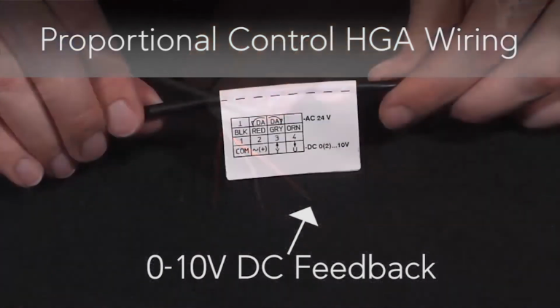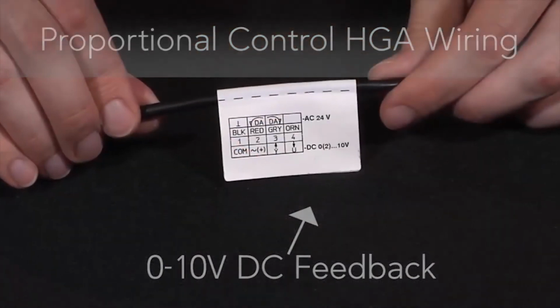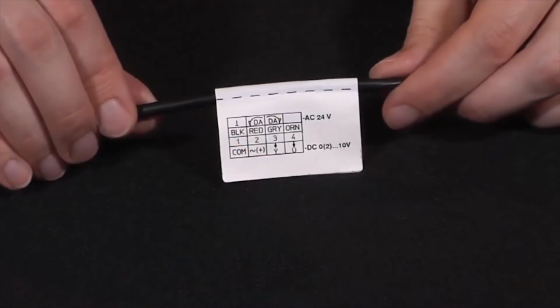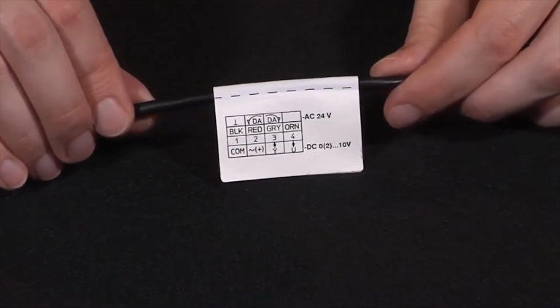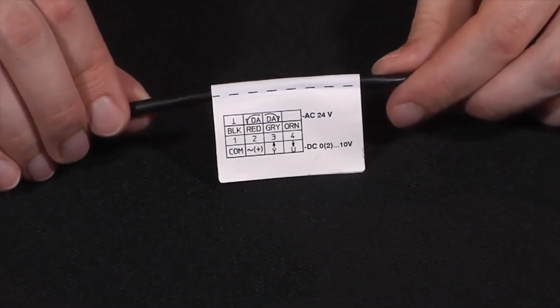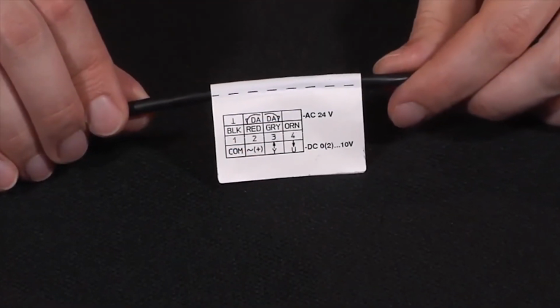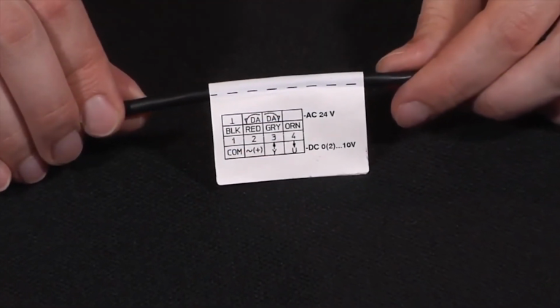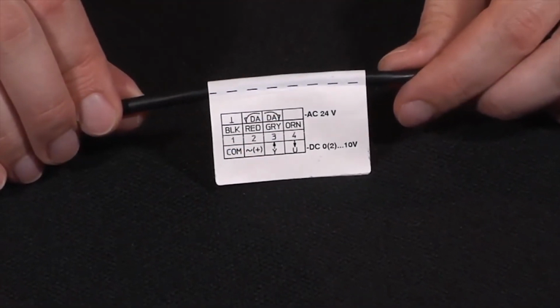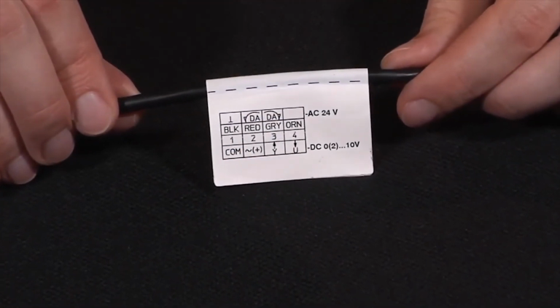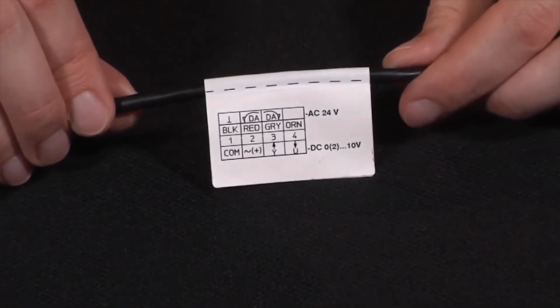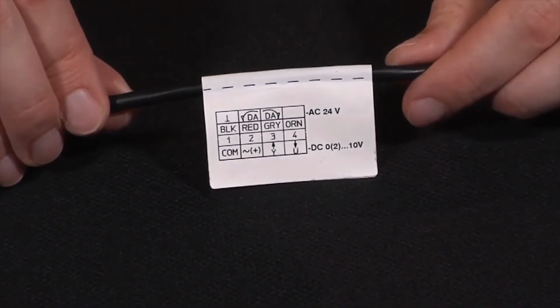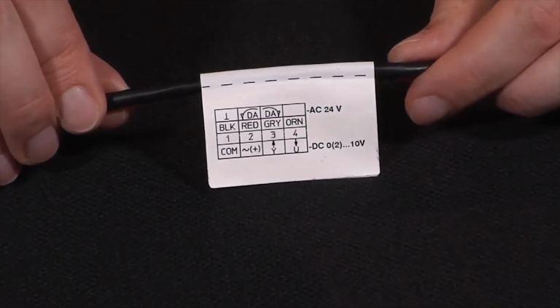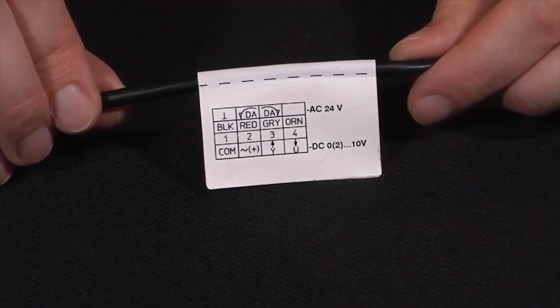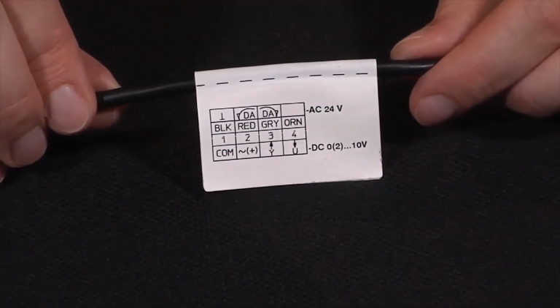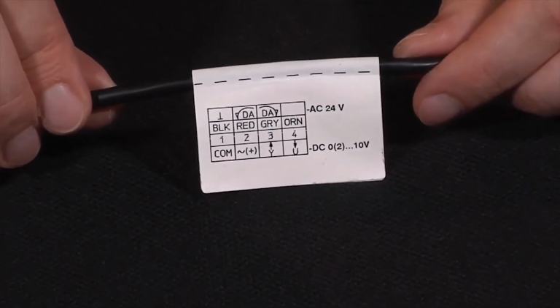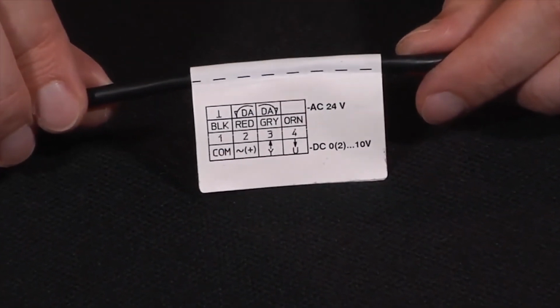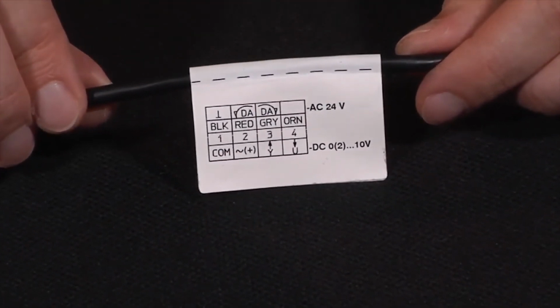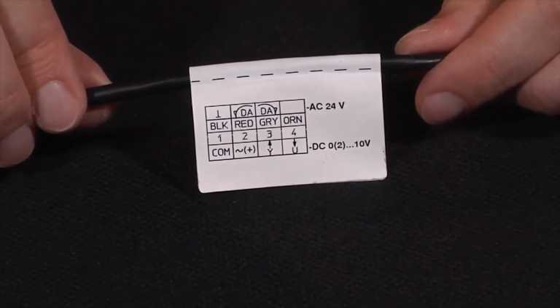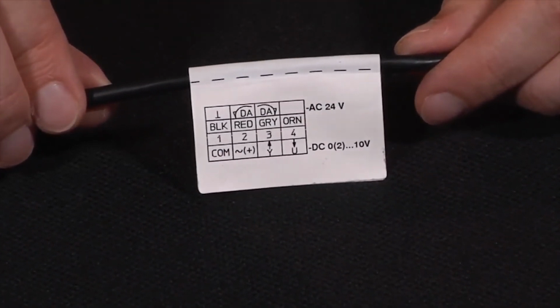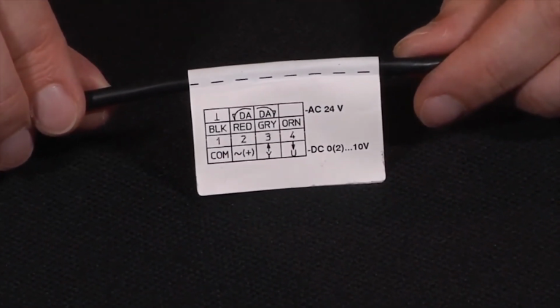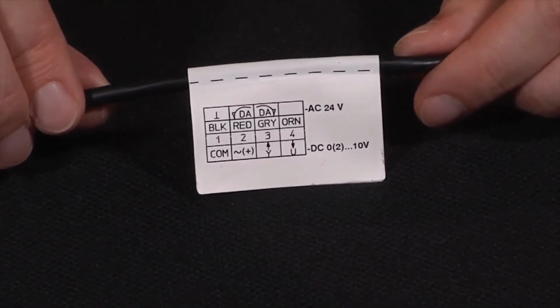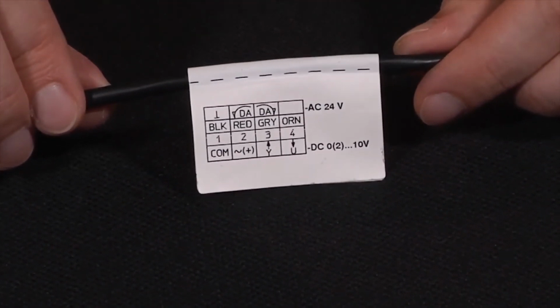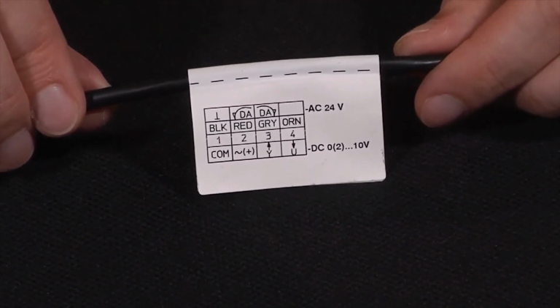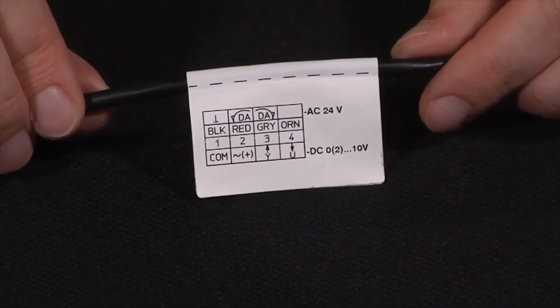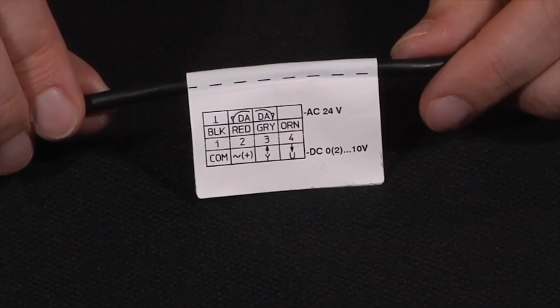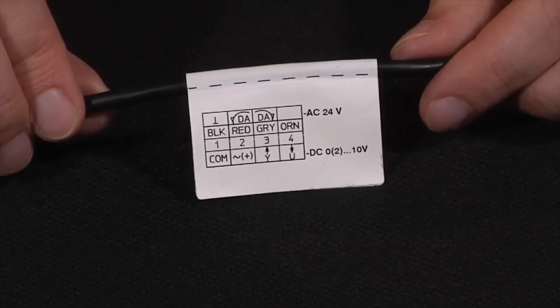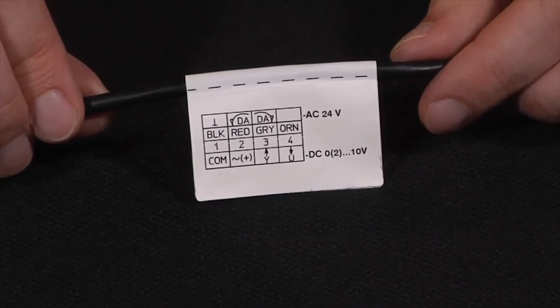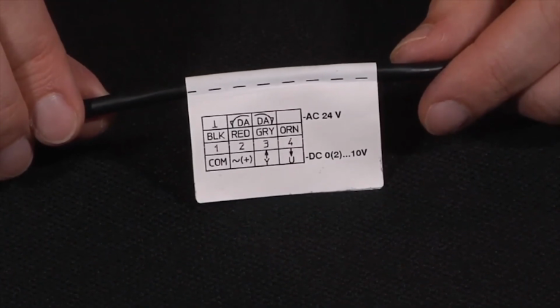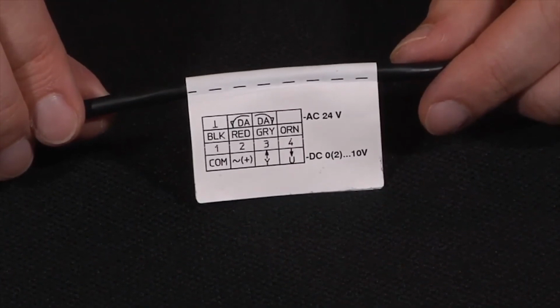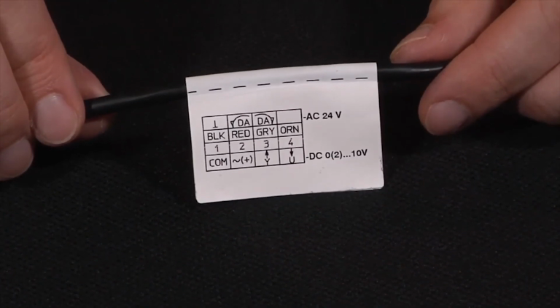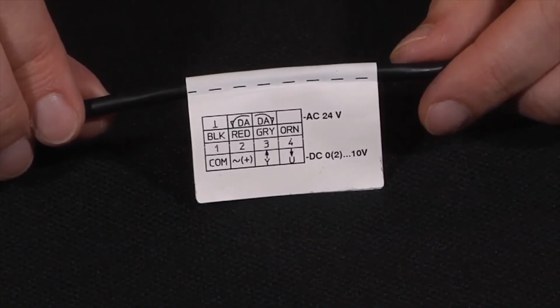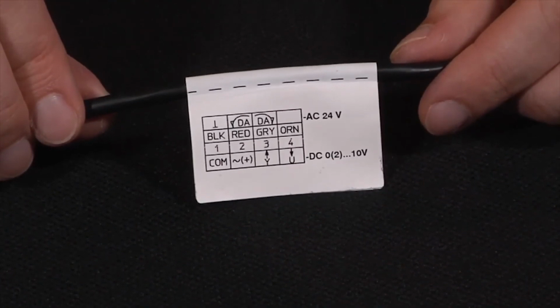For further information, please see the wiring diagram attached to the wire or refer to the installation instructions.